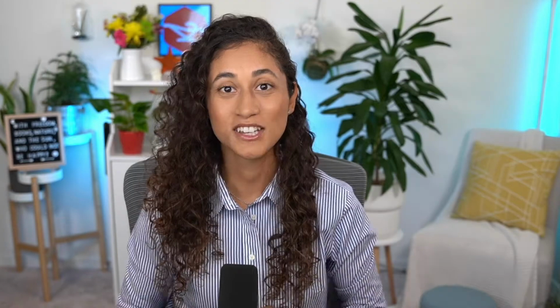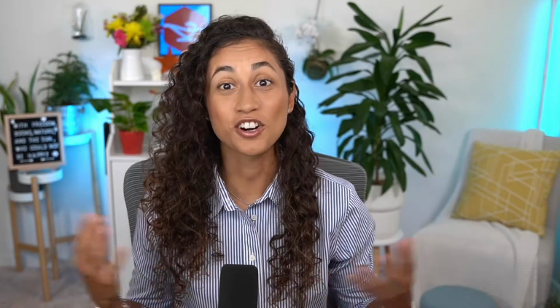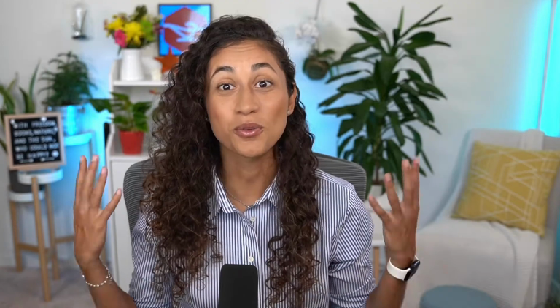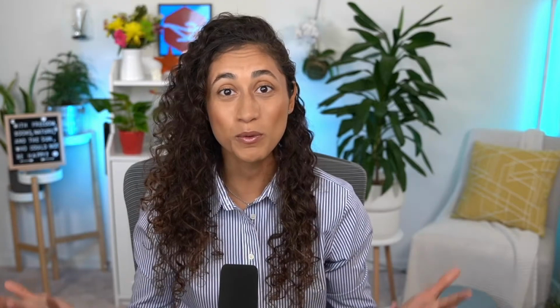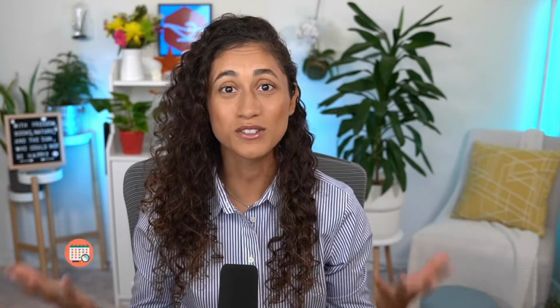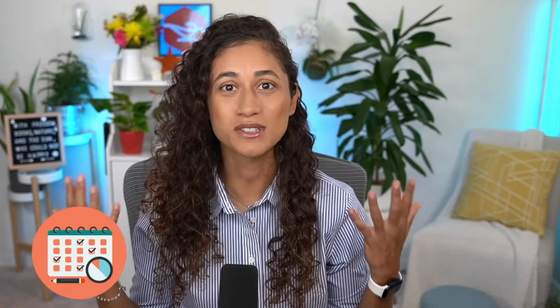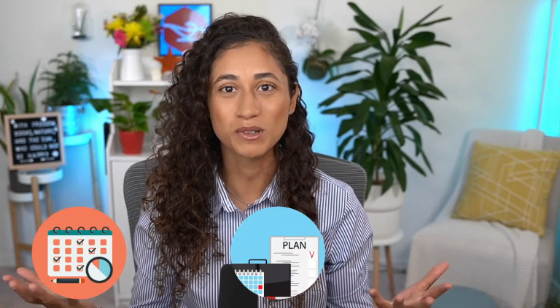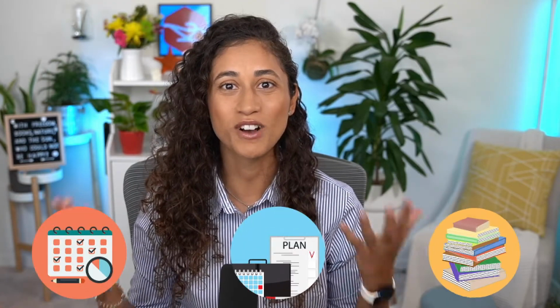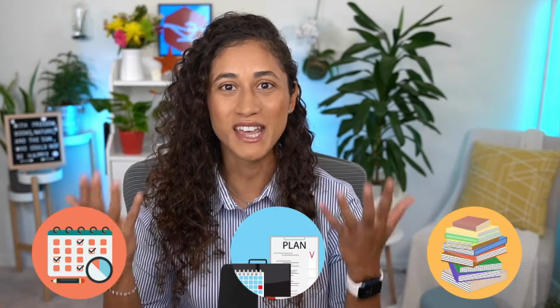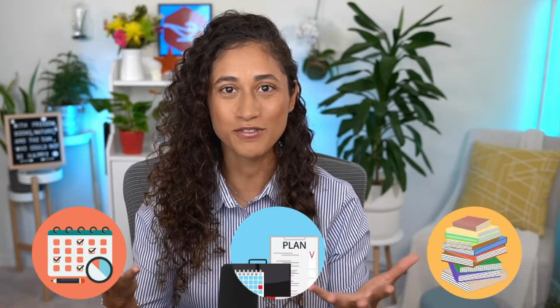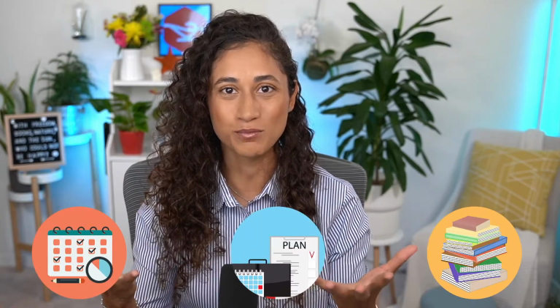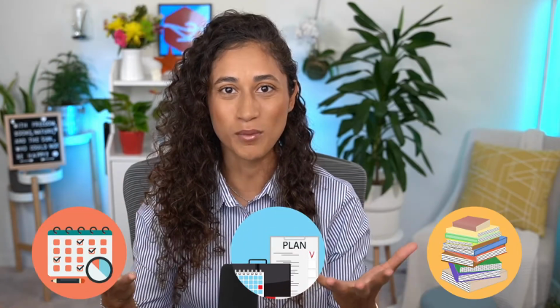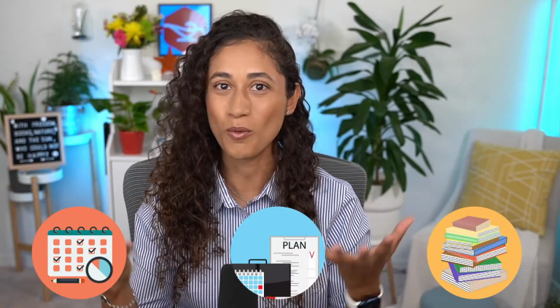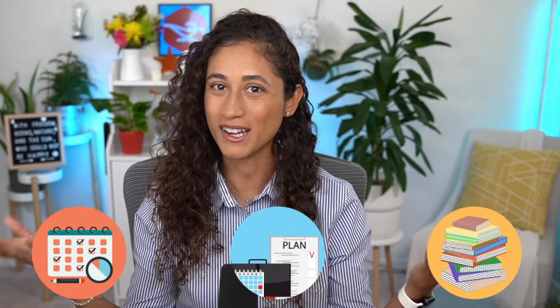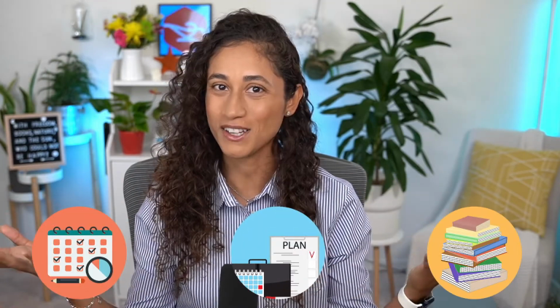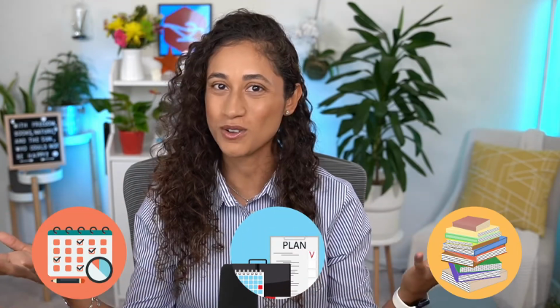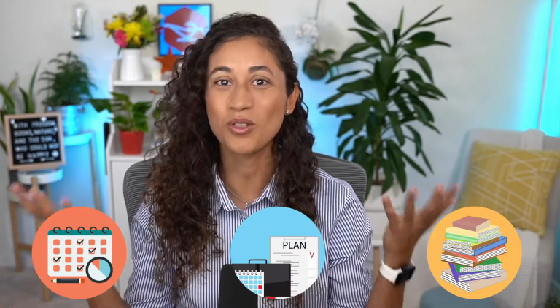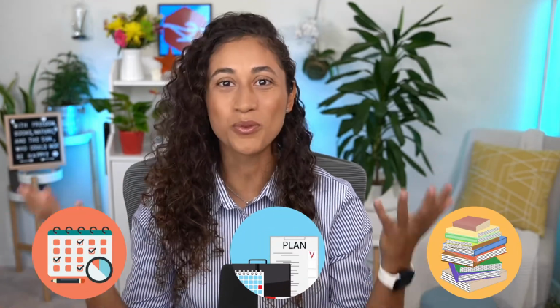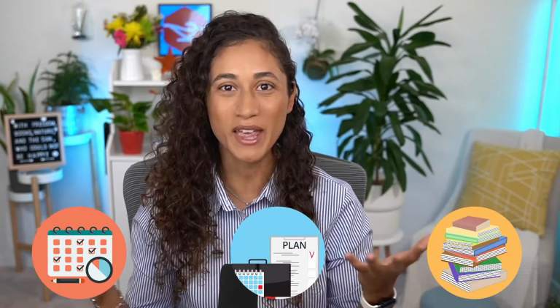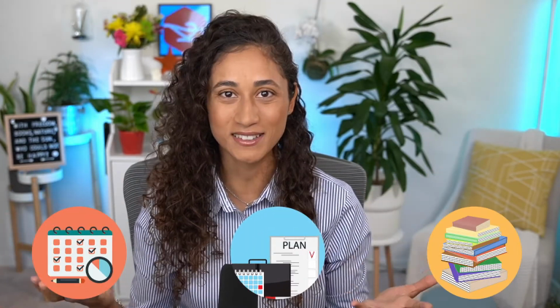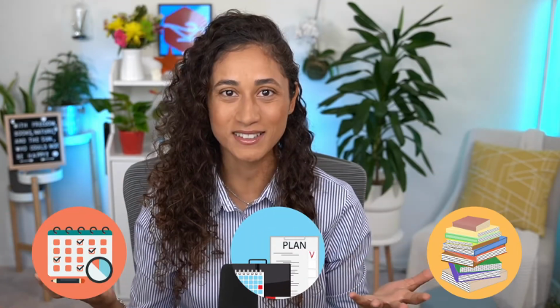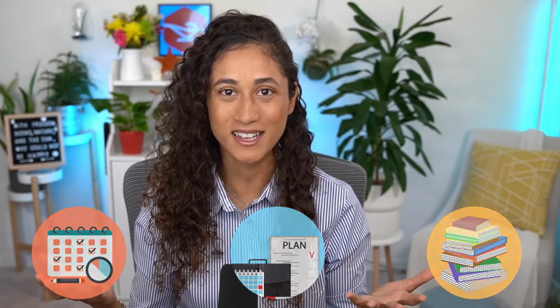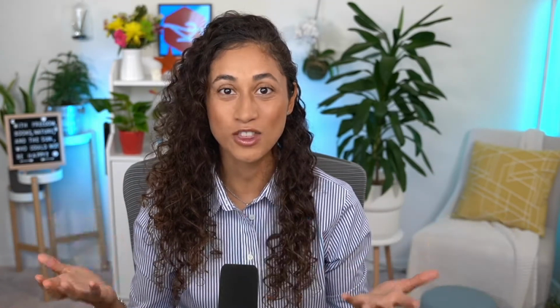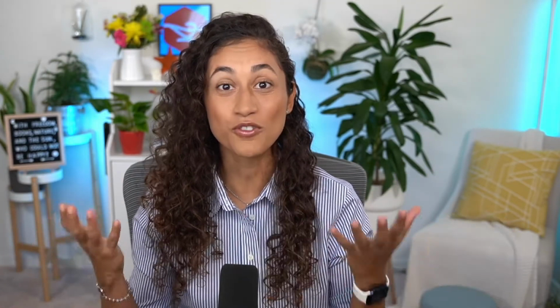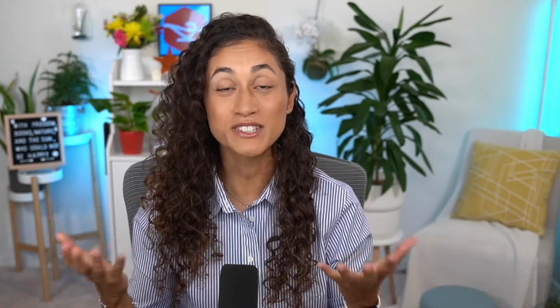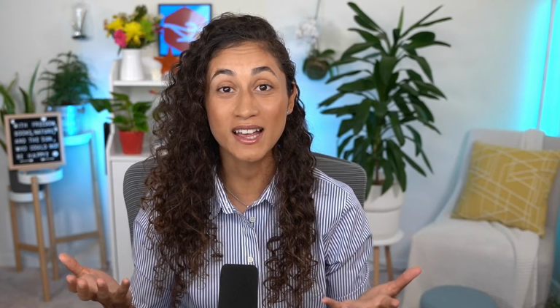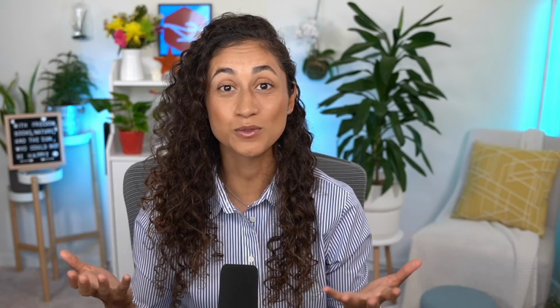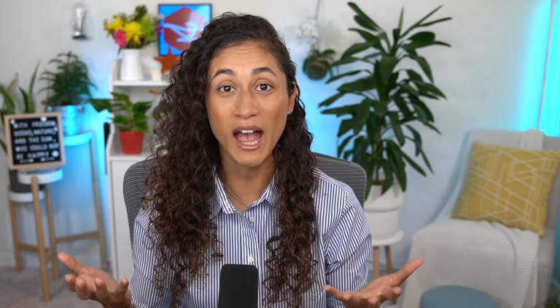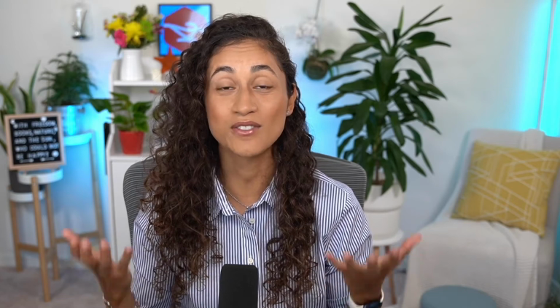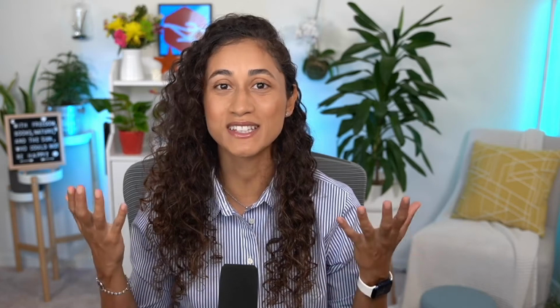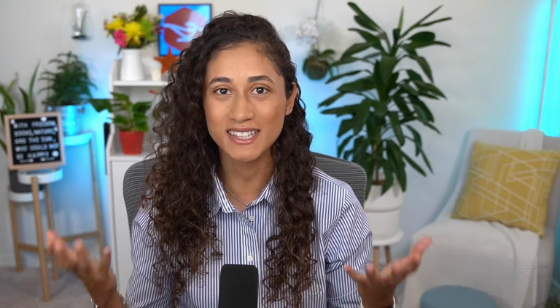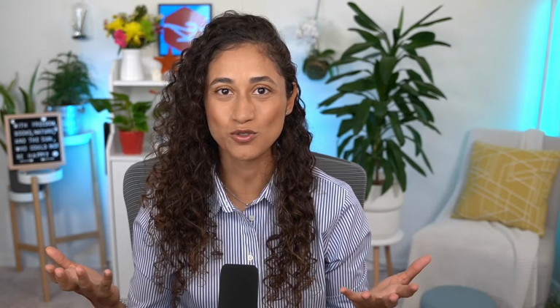Here are three ways to simplify the FE prep — what I like to call the three S's. The first S is schedule.